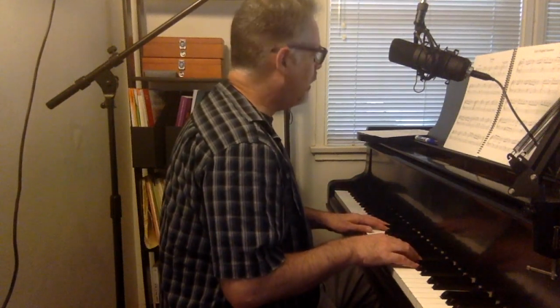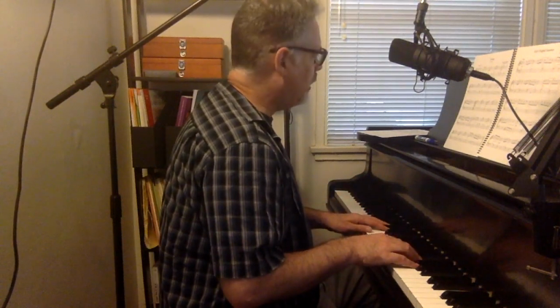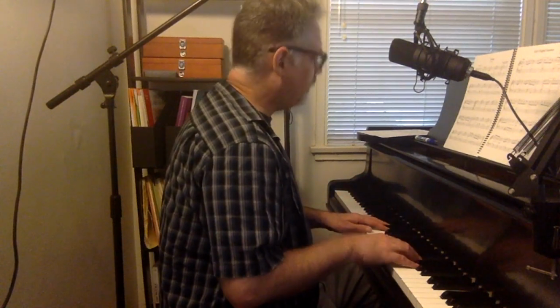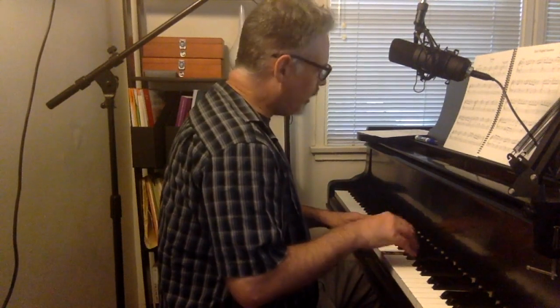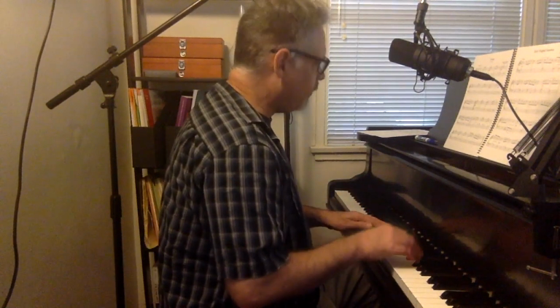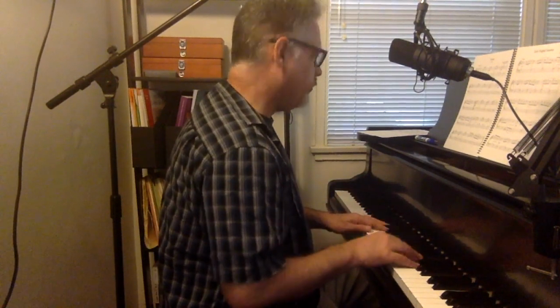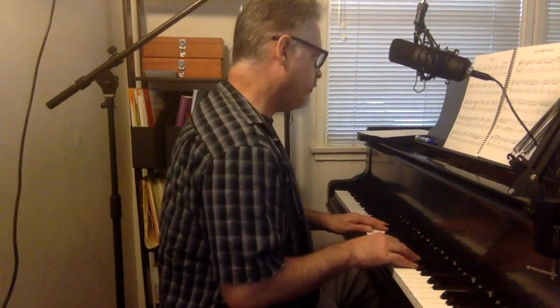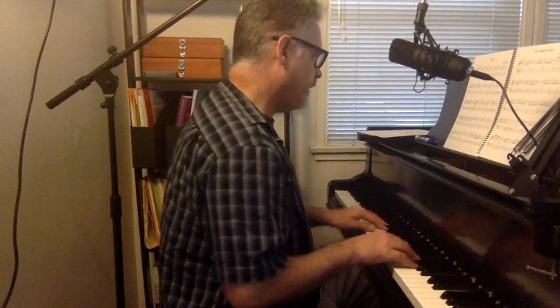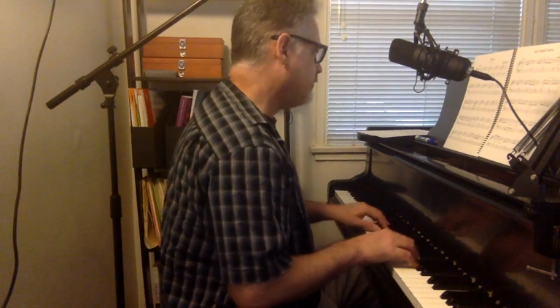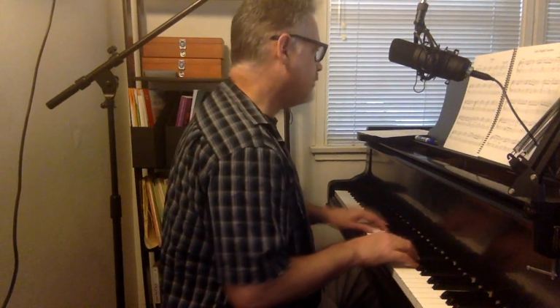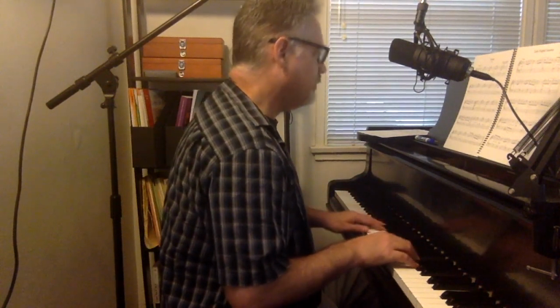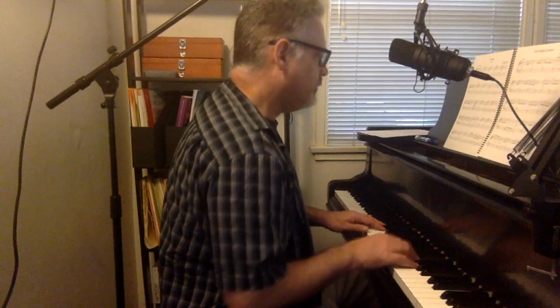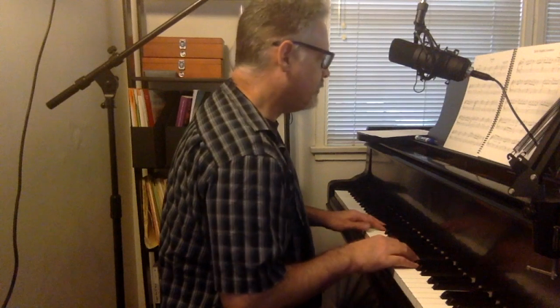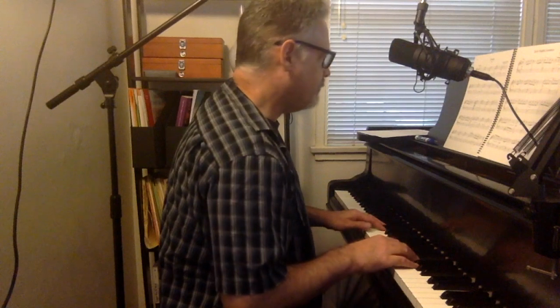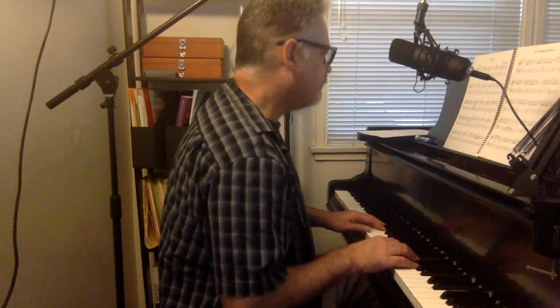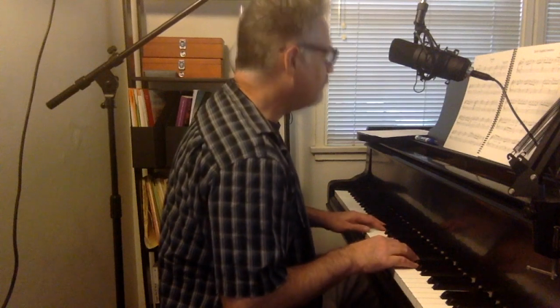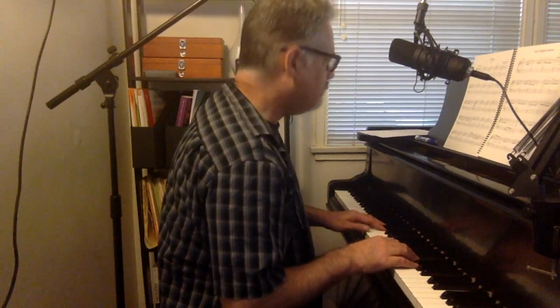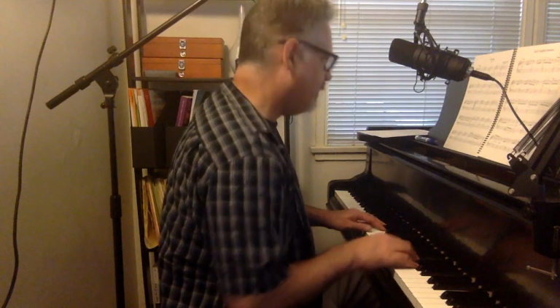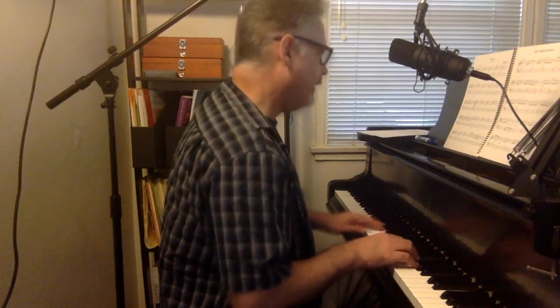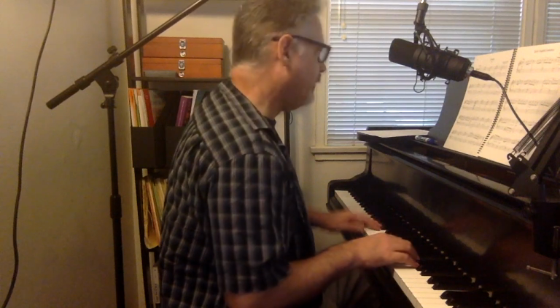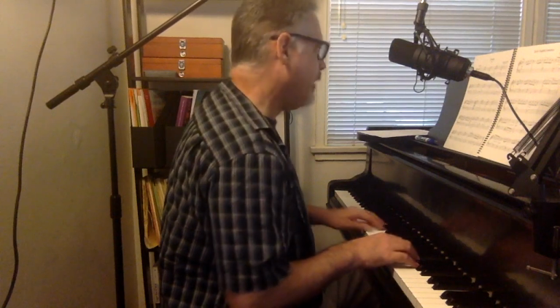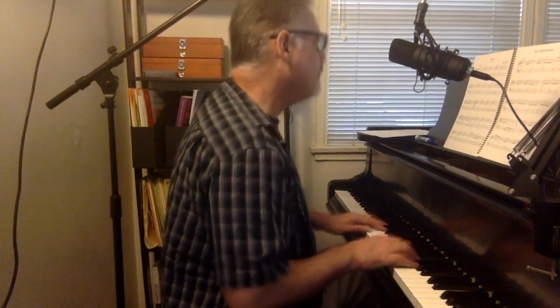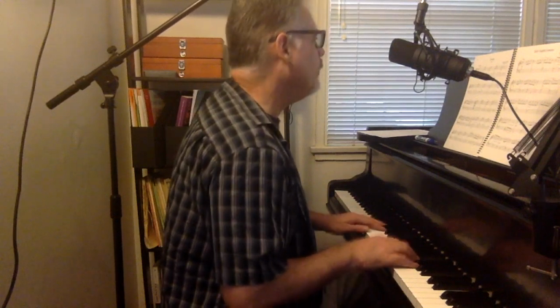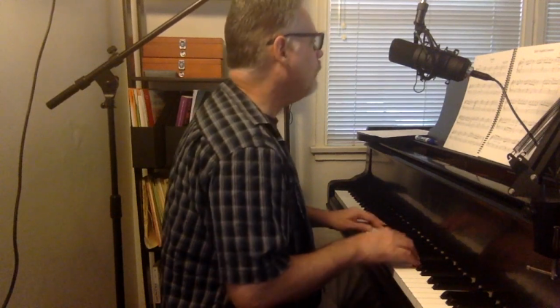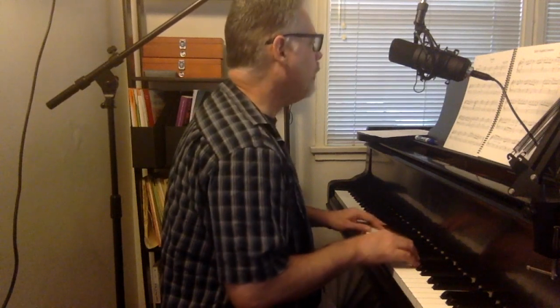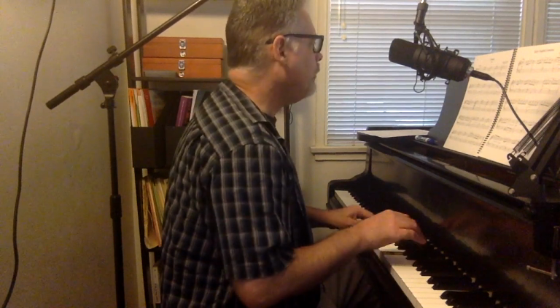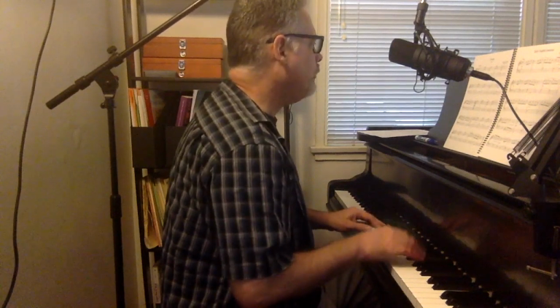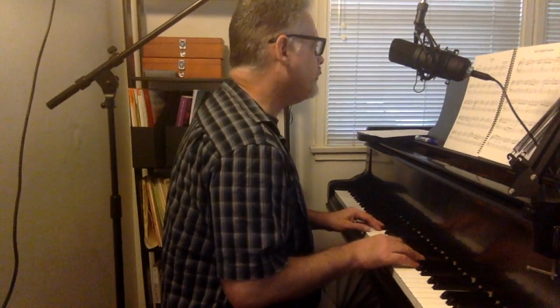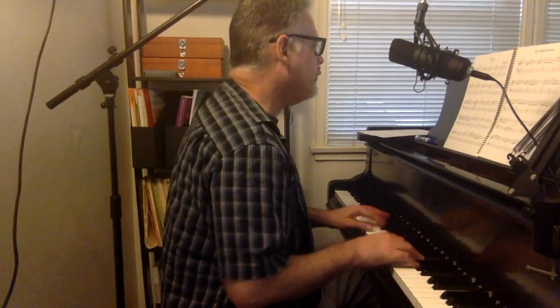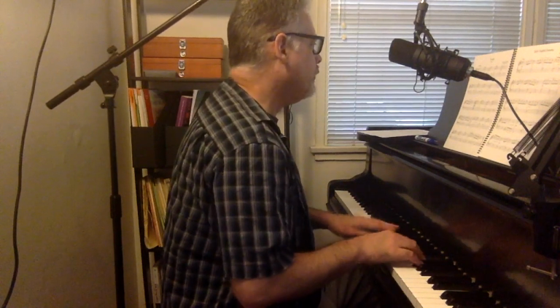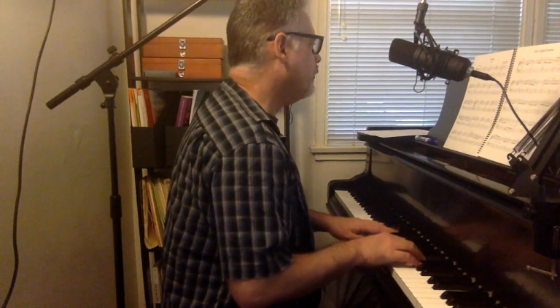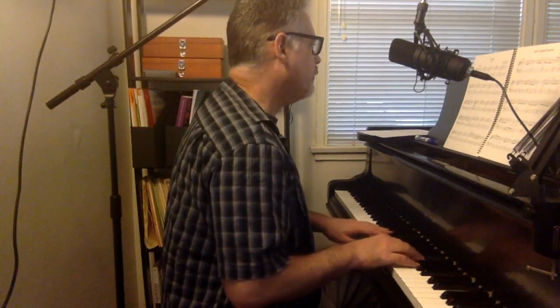I'm not going to do the repeats, just in the interest of brevity, okay? One, two, three.